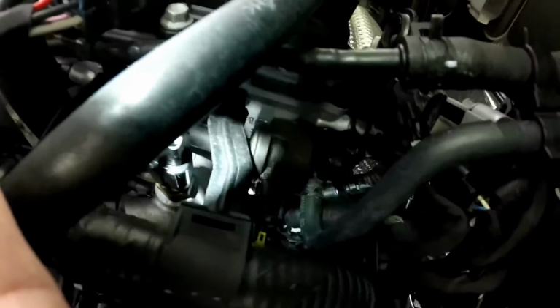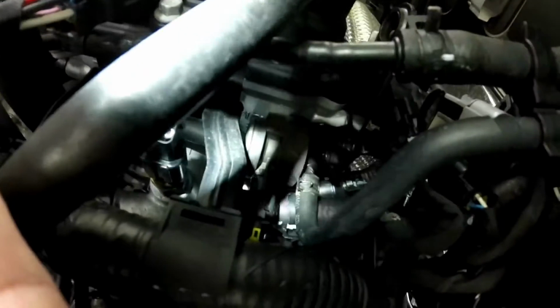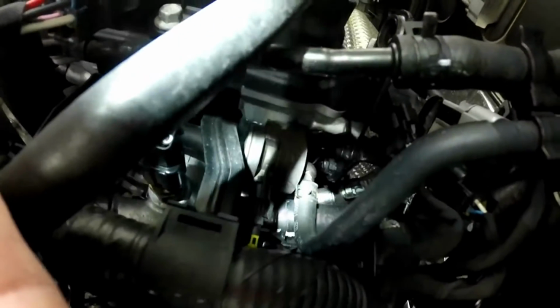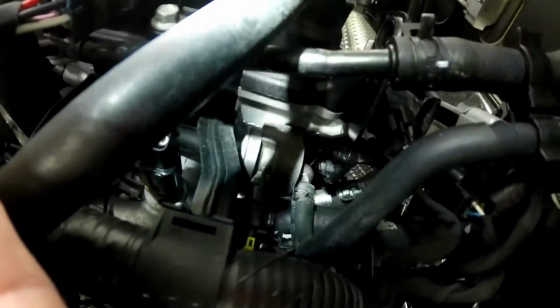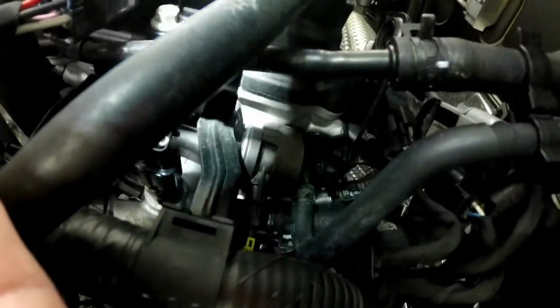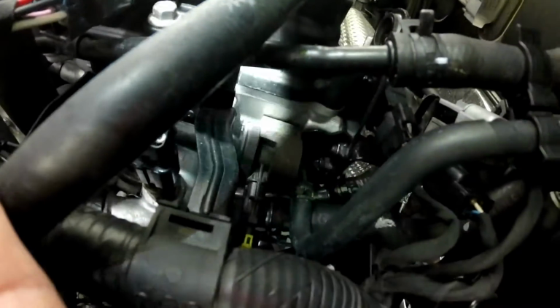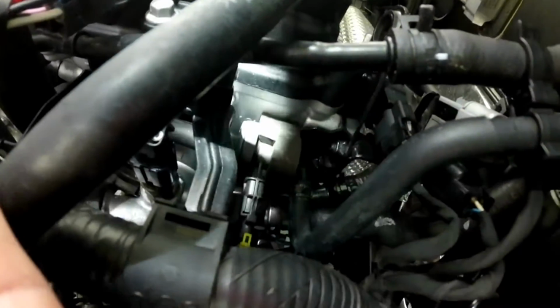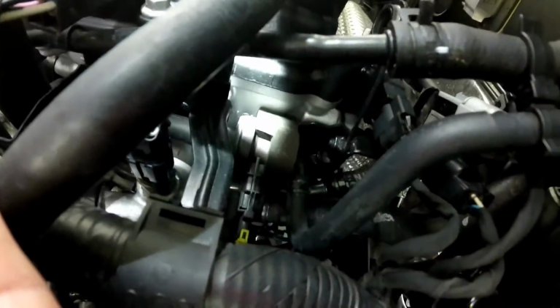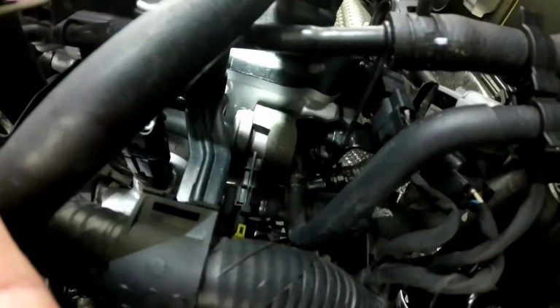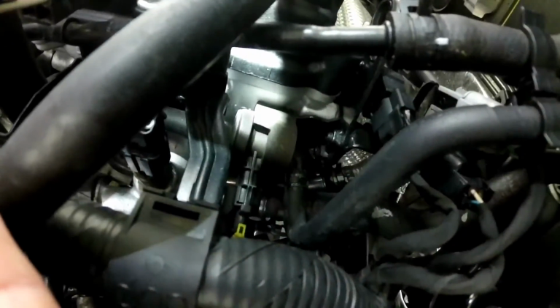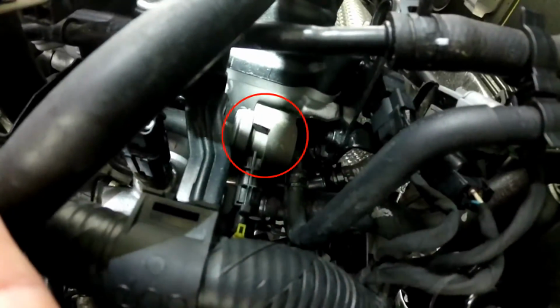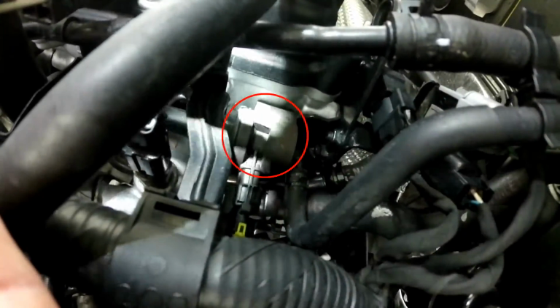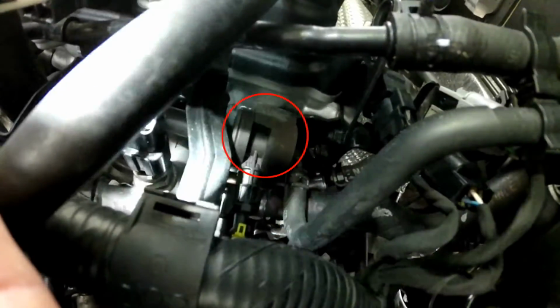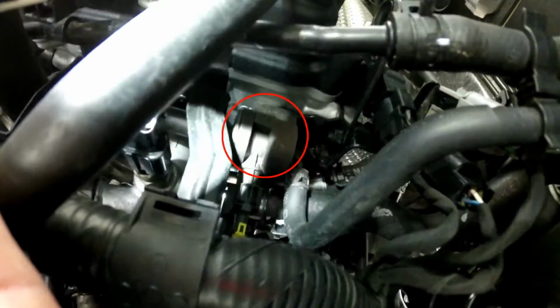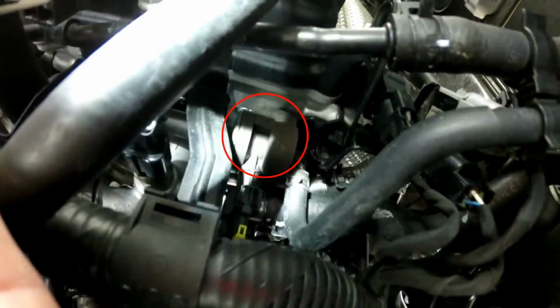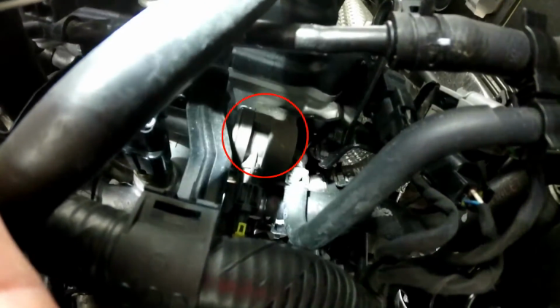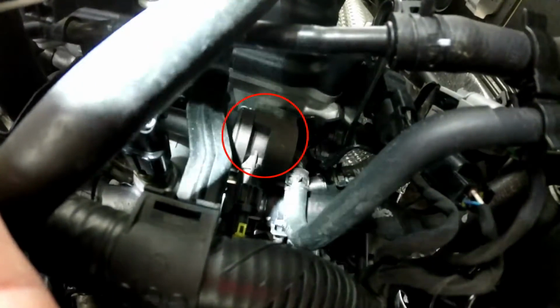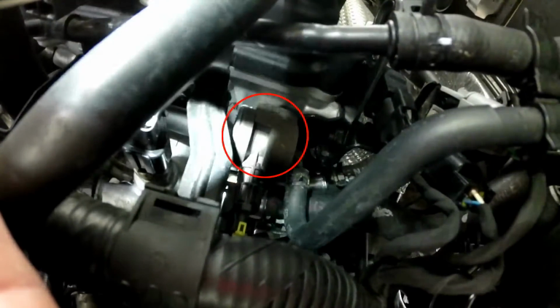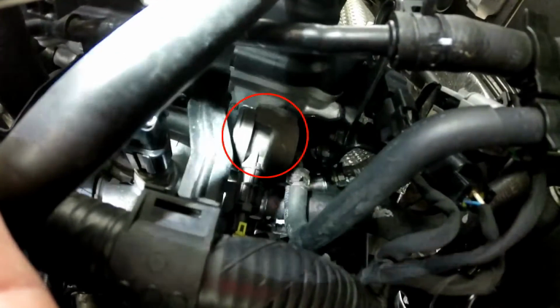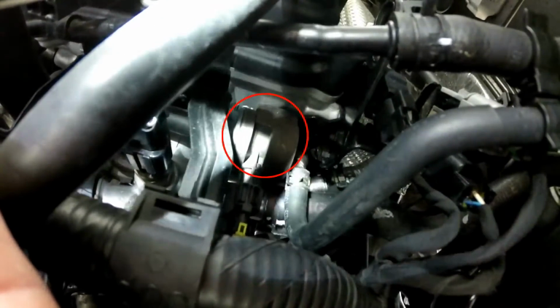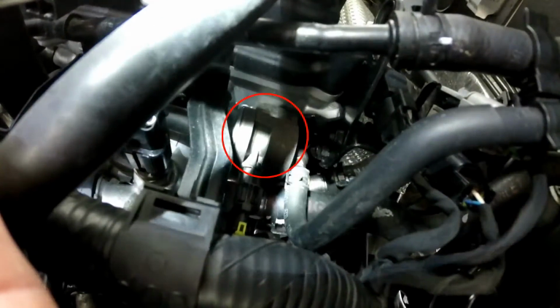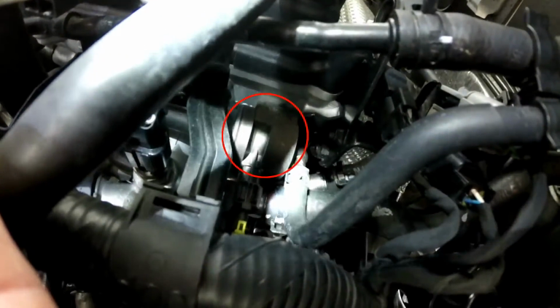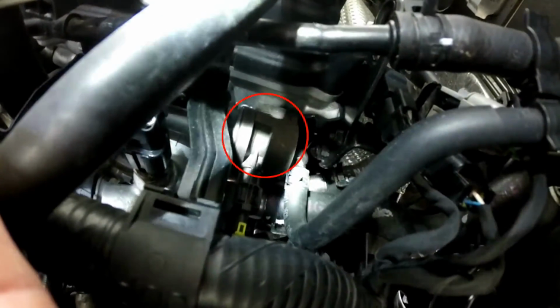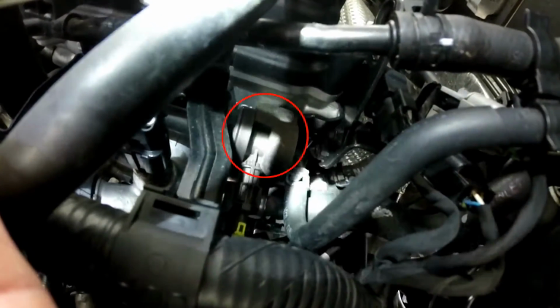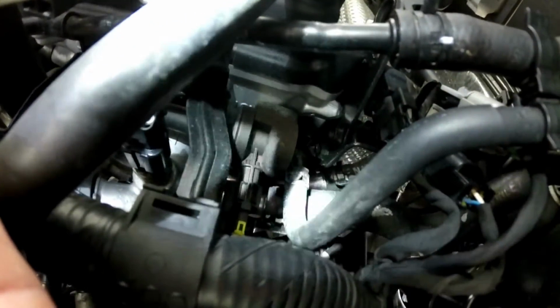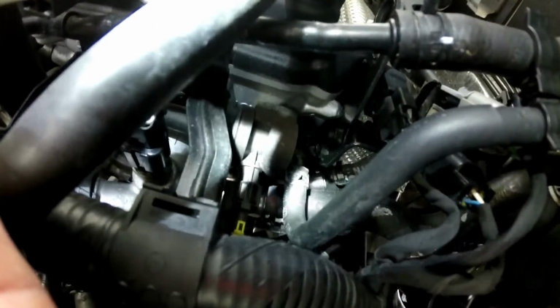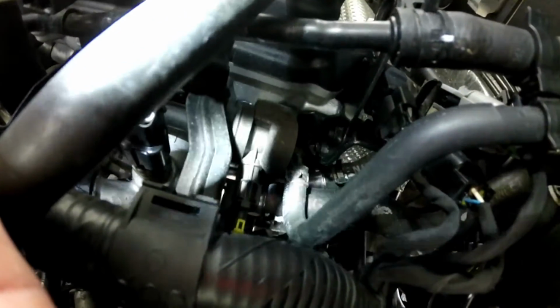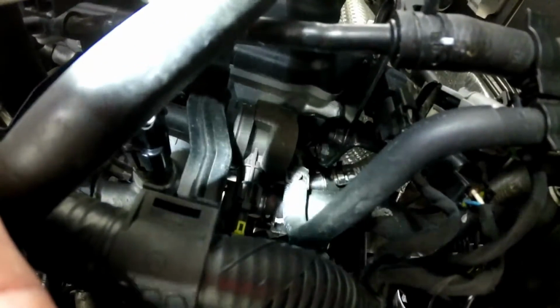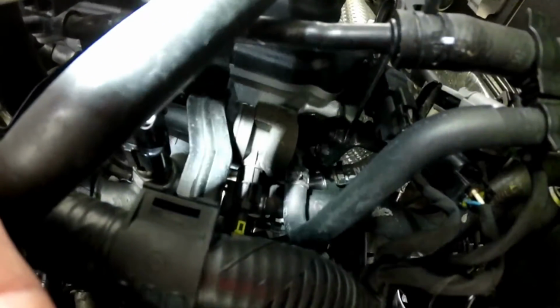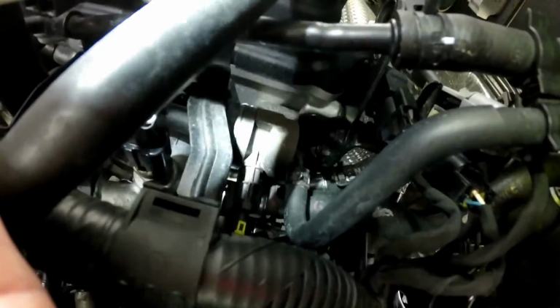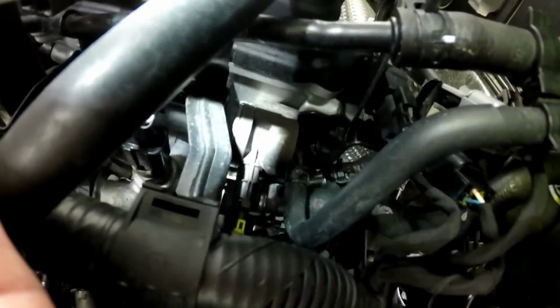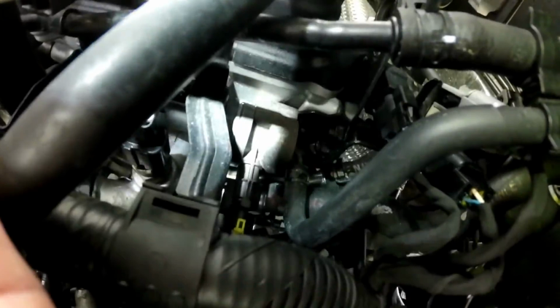That is the purge solenoid right there, clicking away. Got the electrical component to it and hosed in and out.